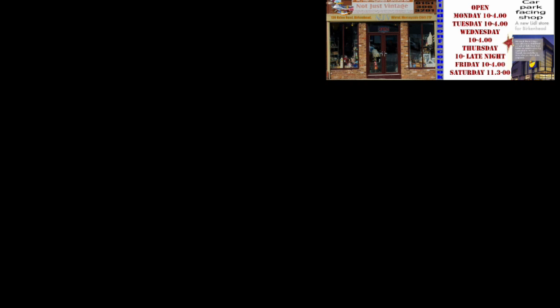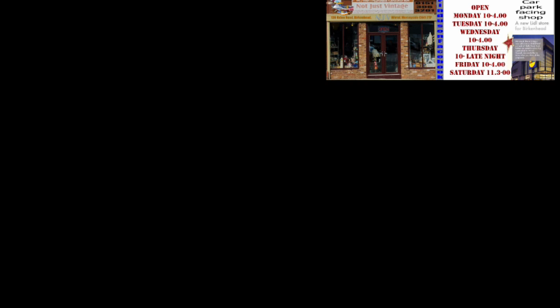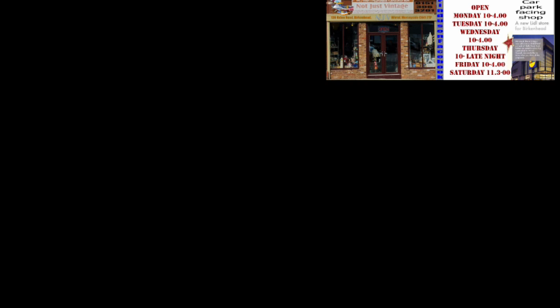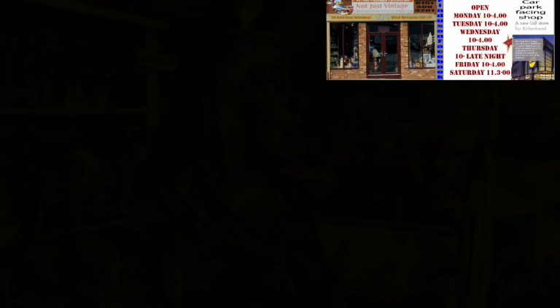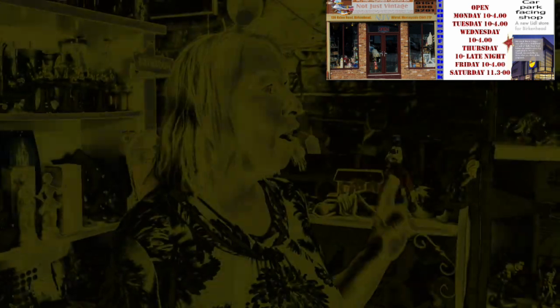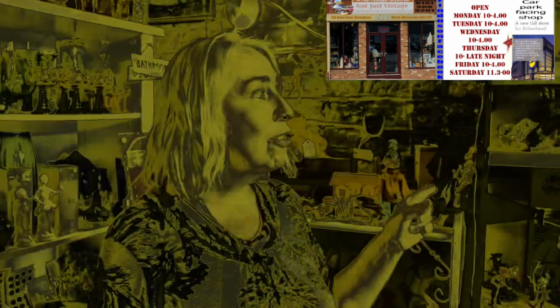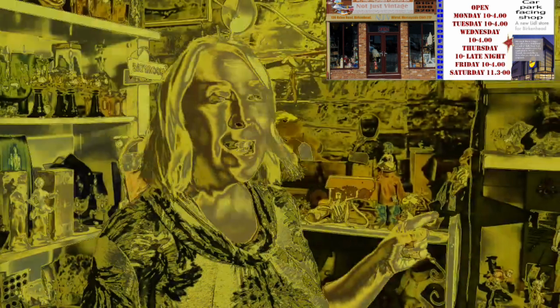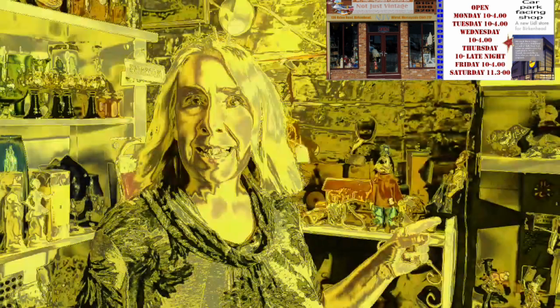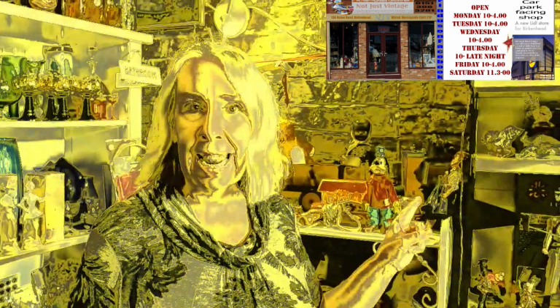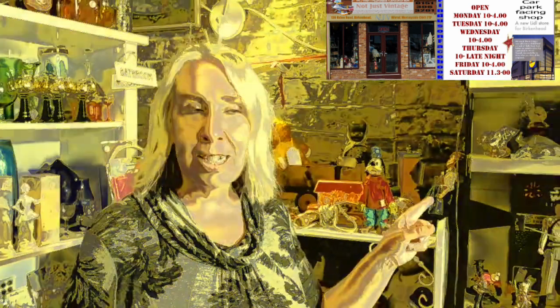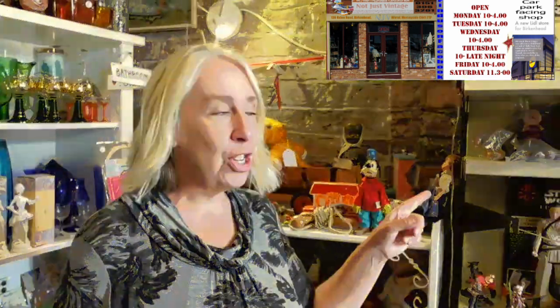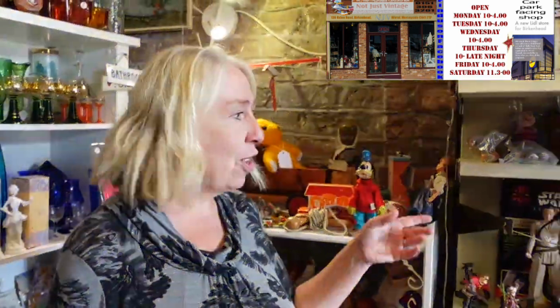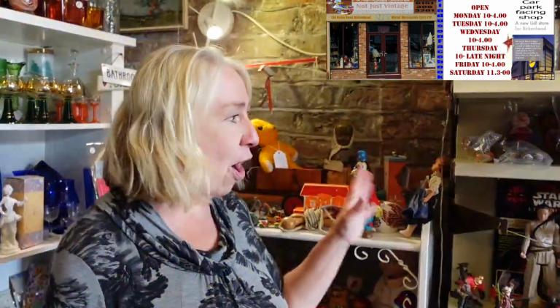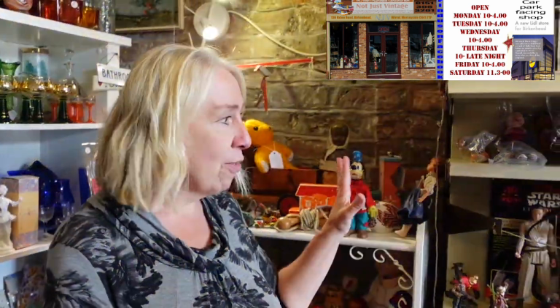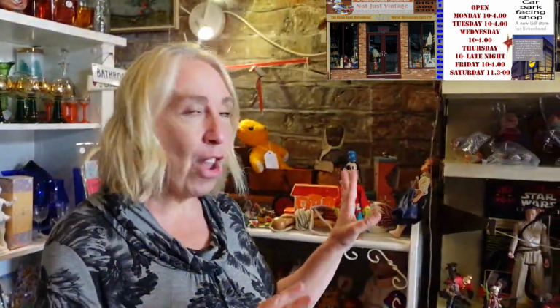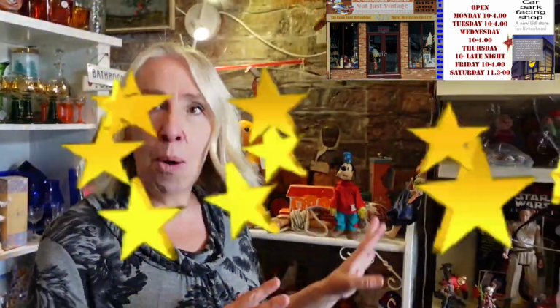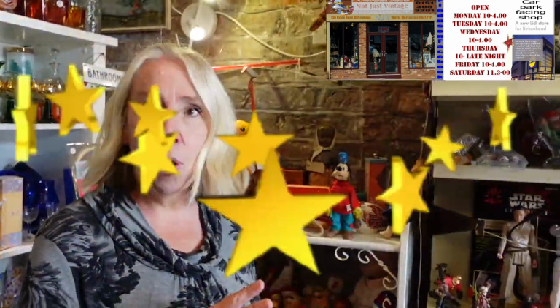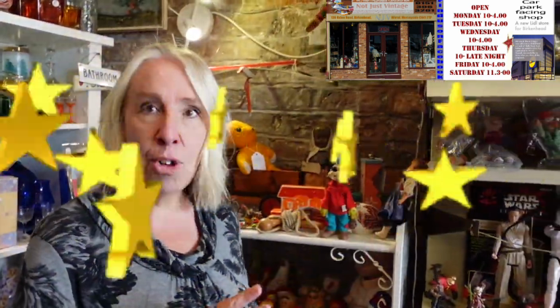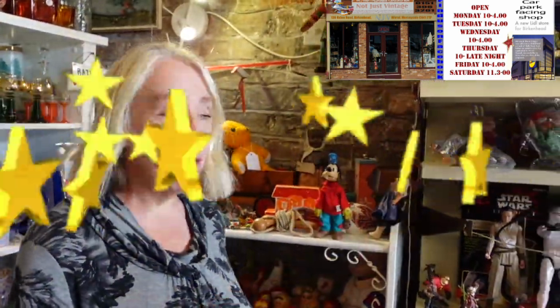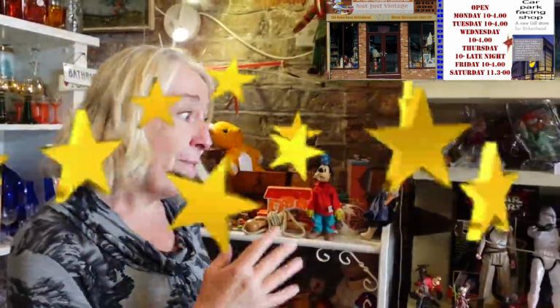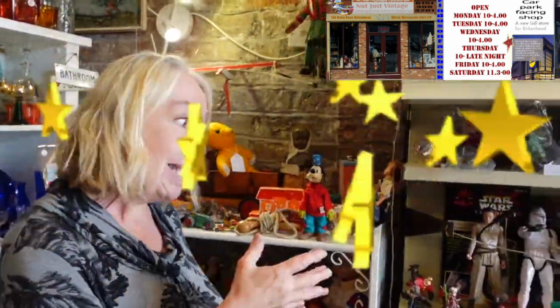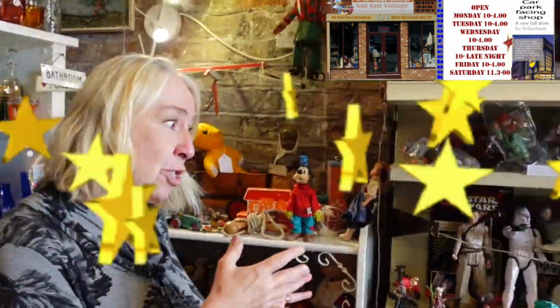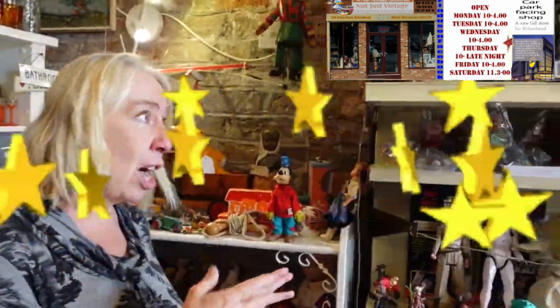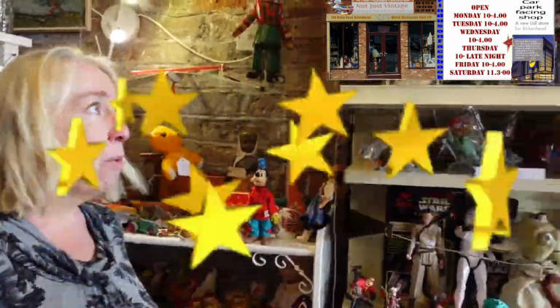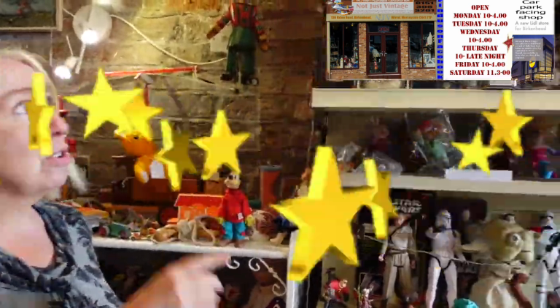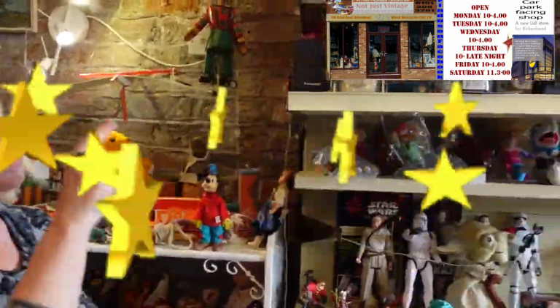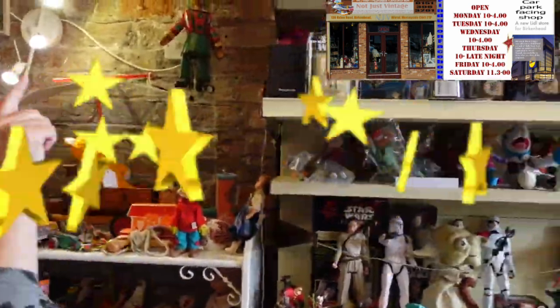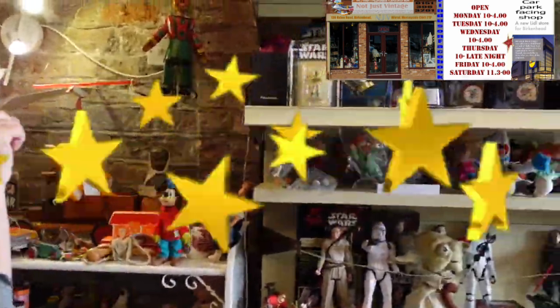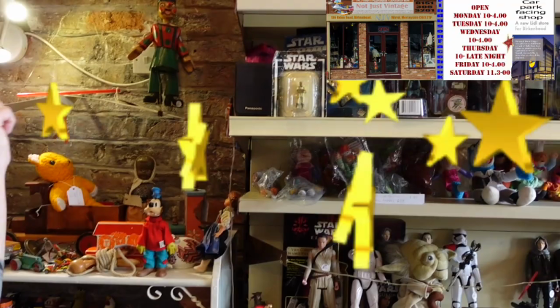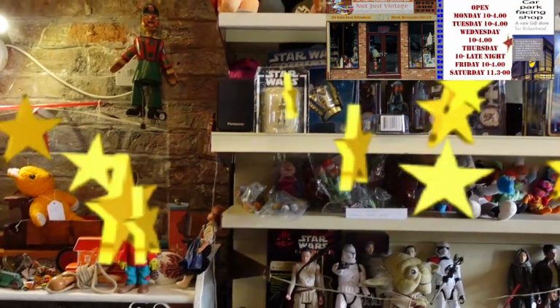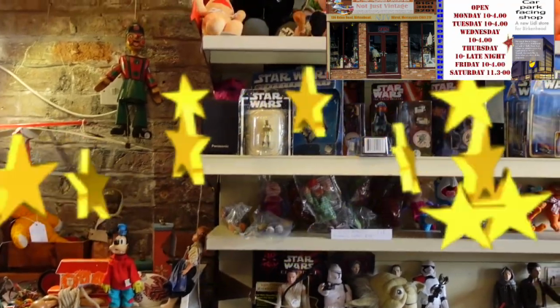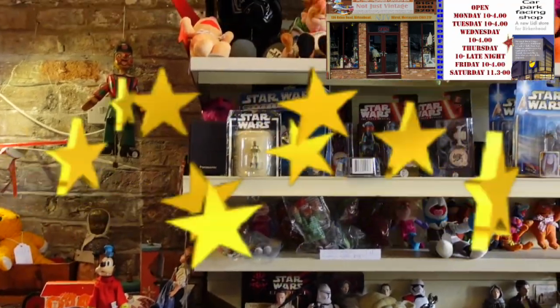We've also got a great collection of Star Wars, Vintage Star Wars and Muppets.